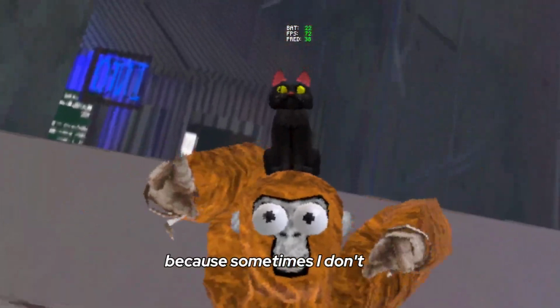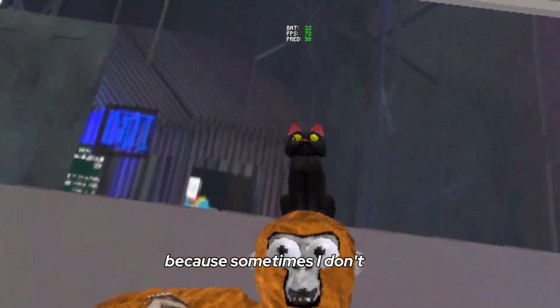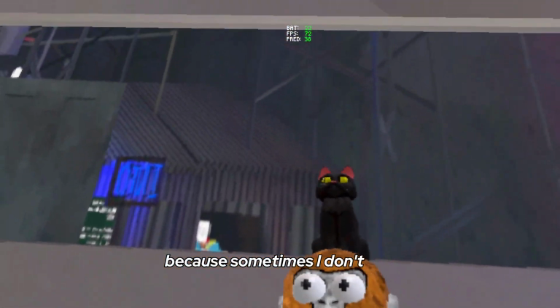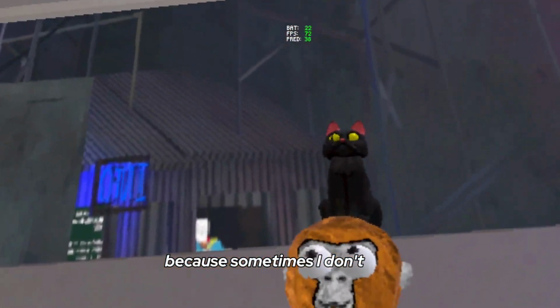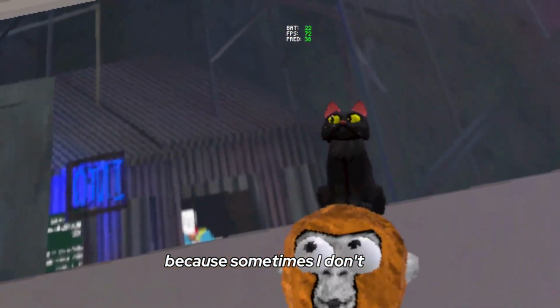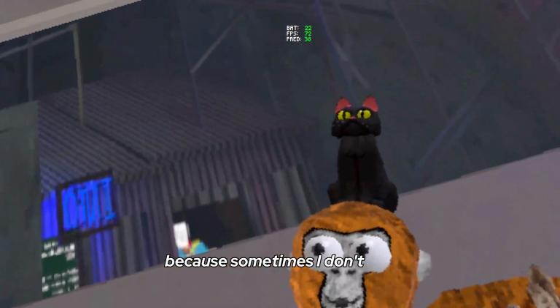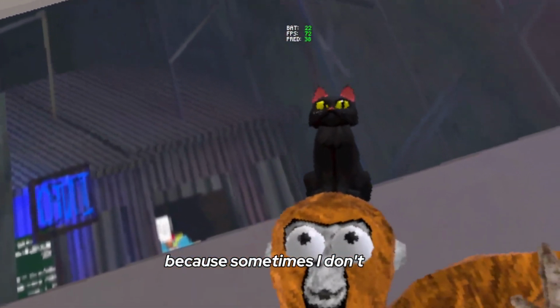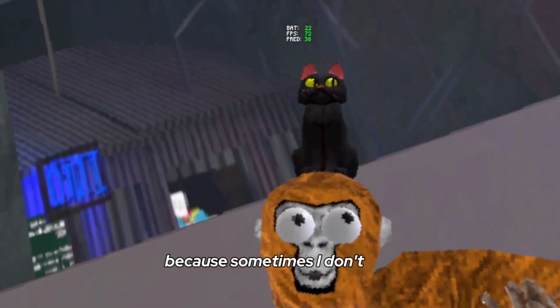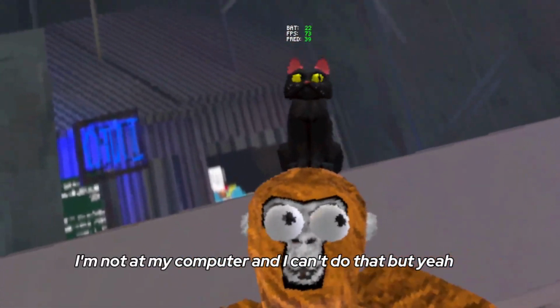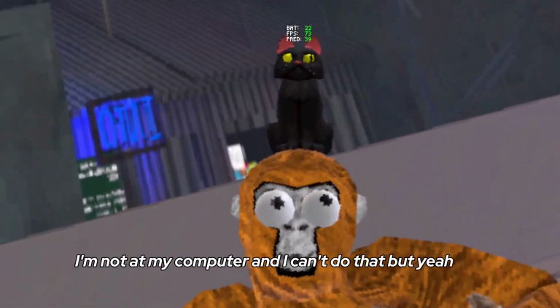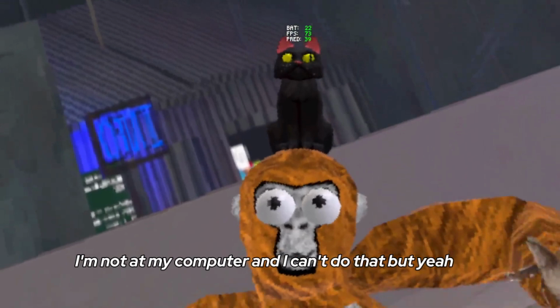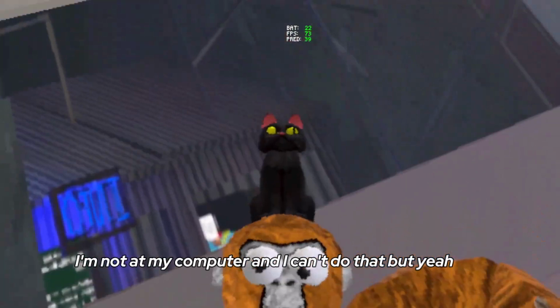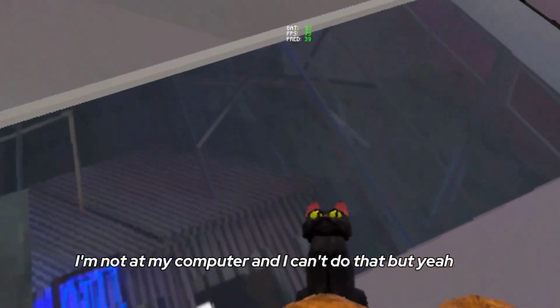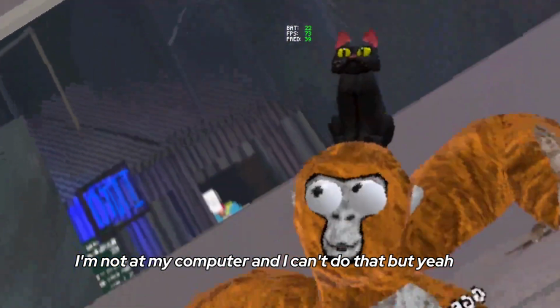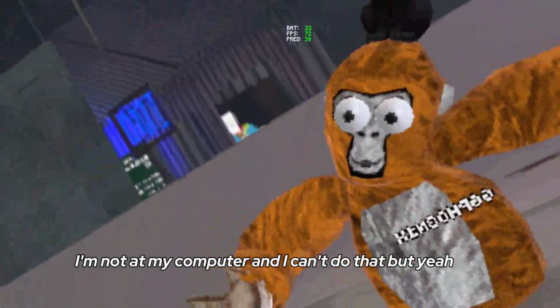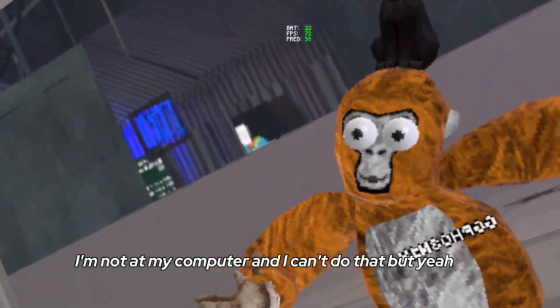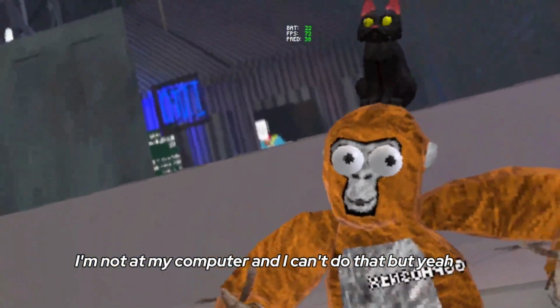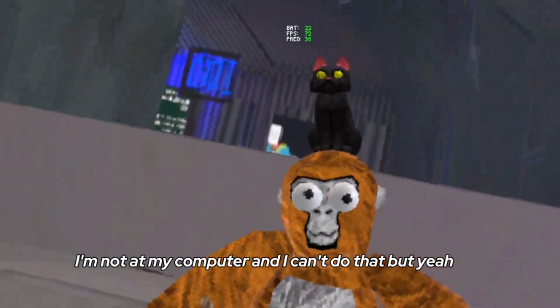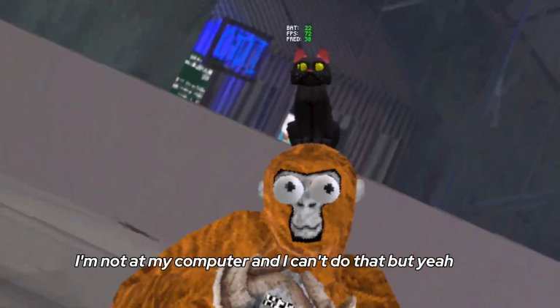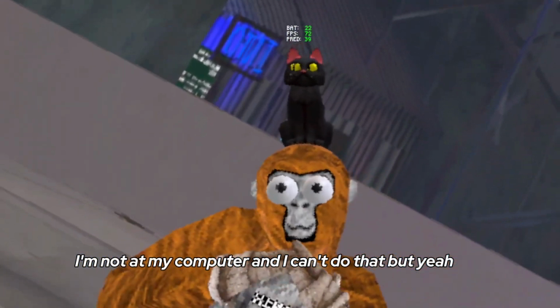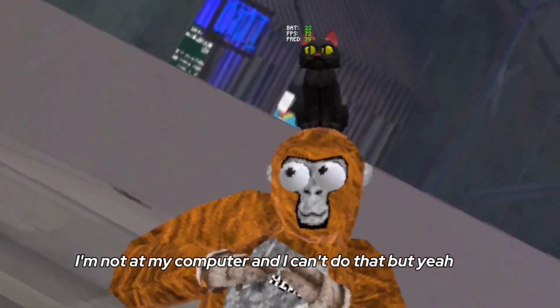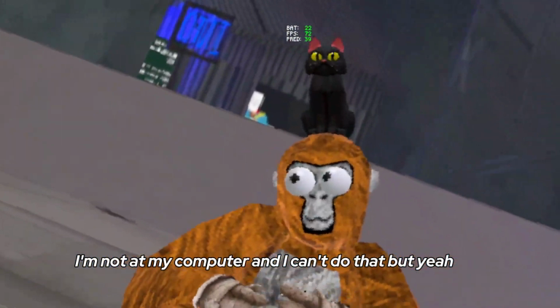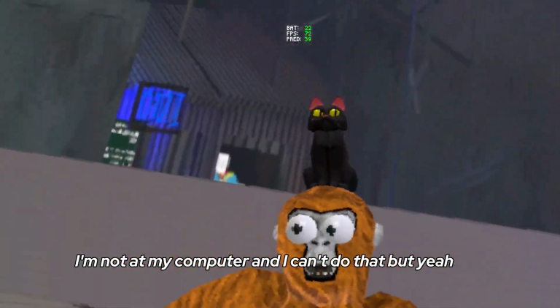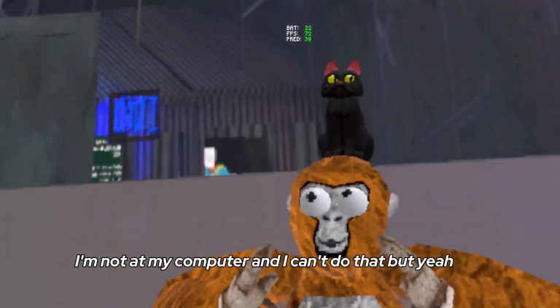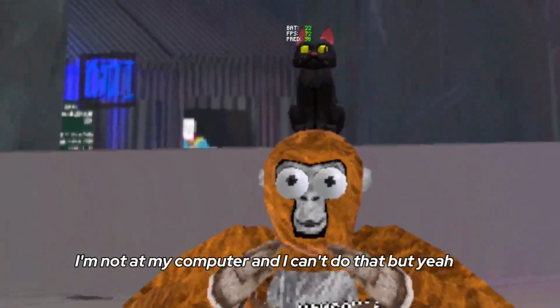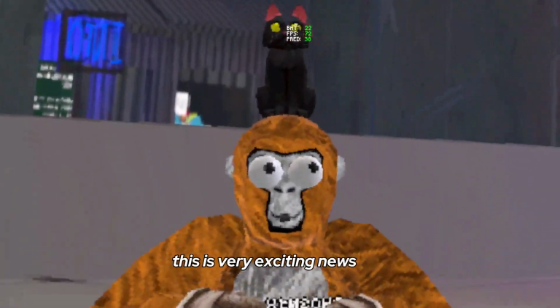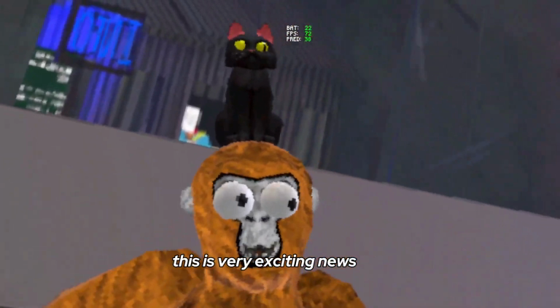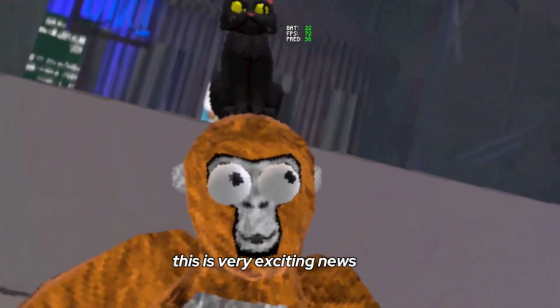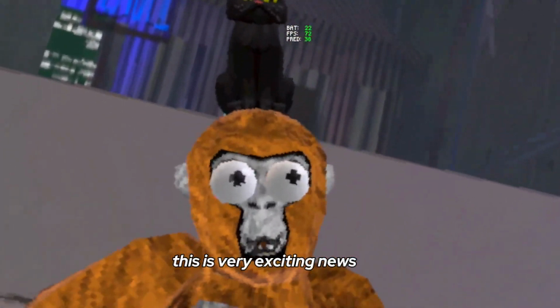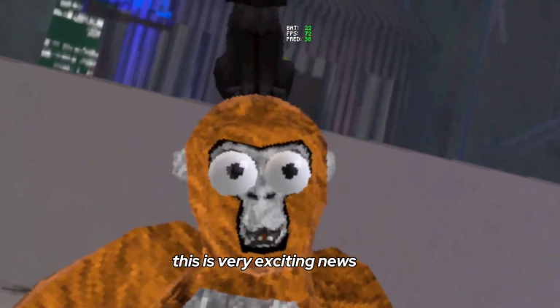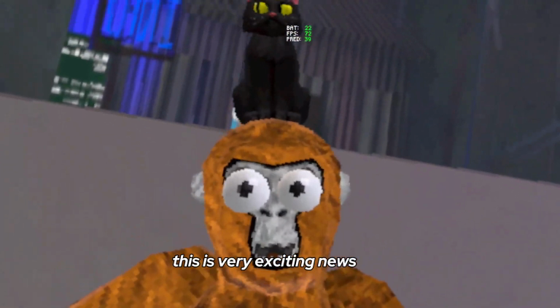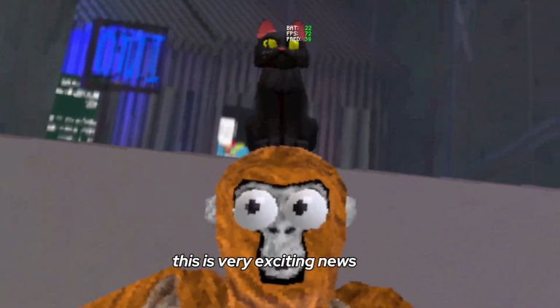Because sometimes I'm not at my computer and I can't do that. But yeah, this is very exciting news.